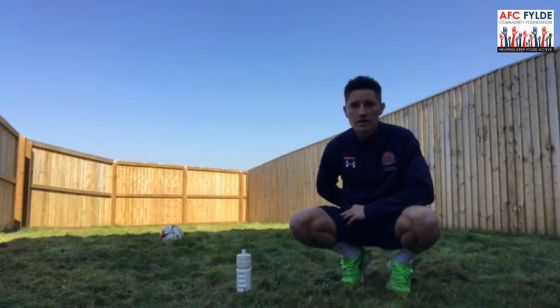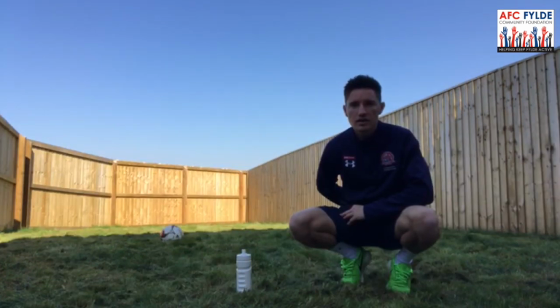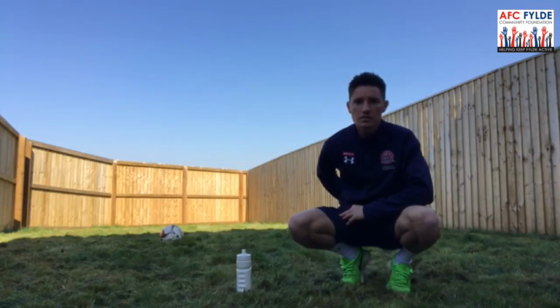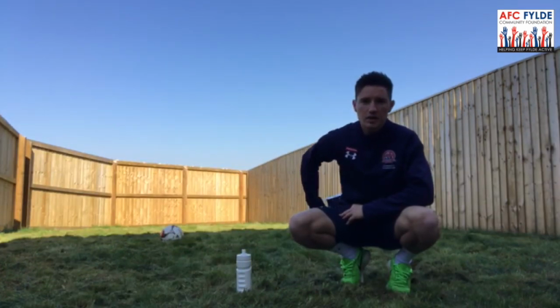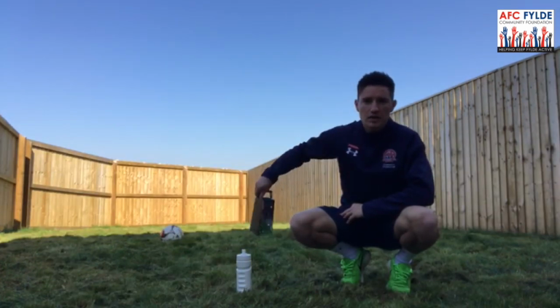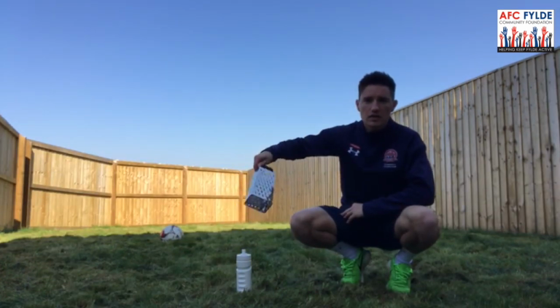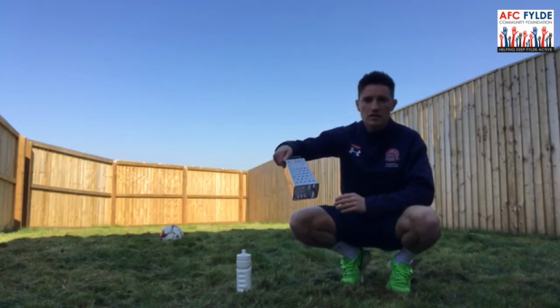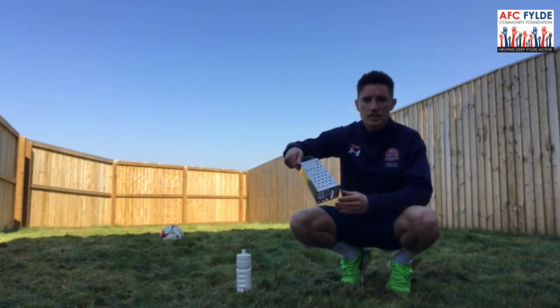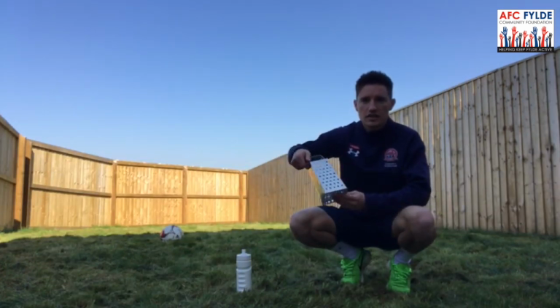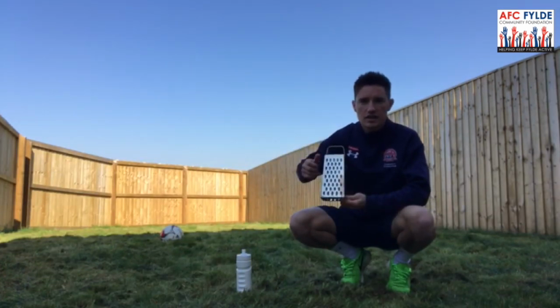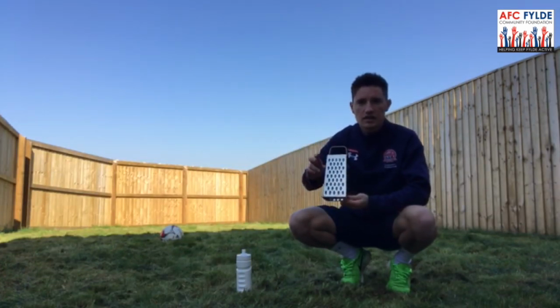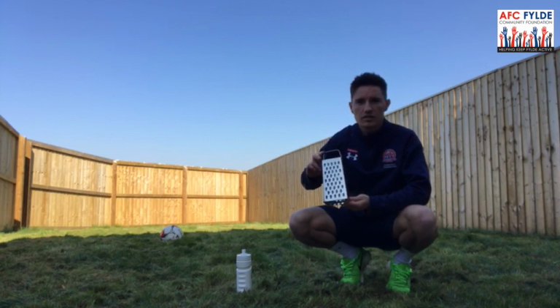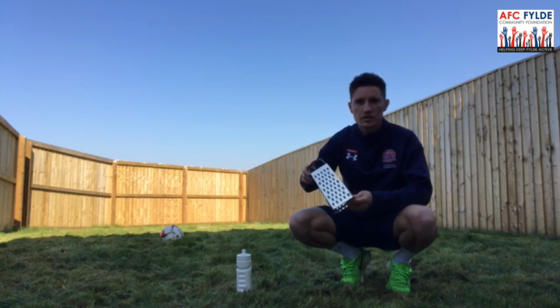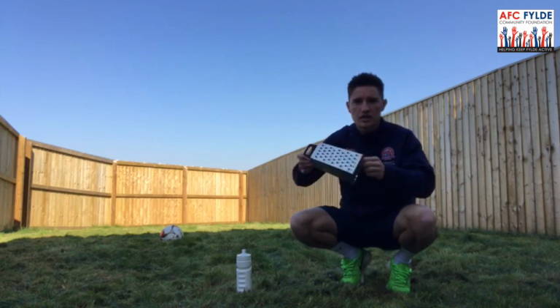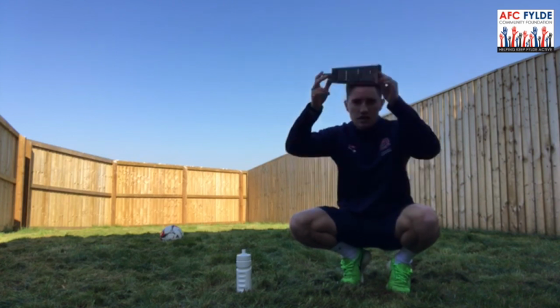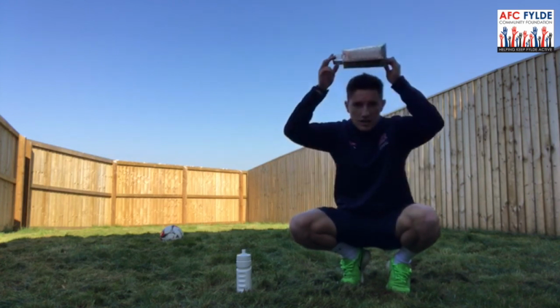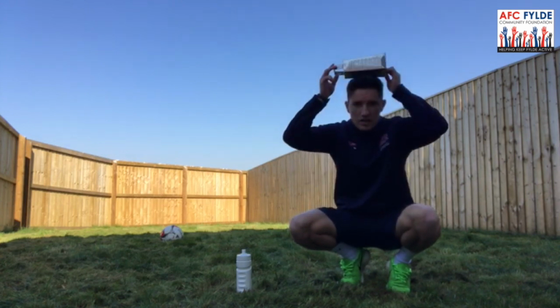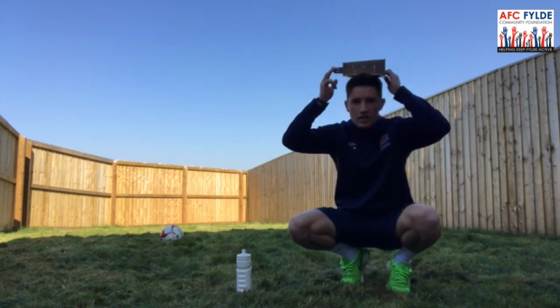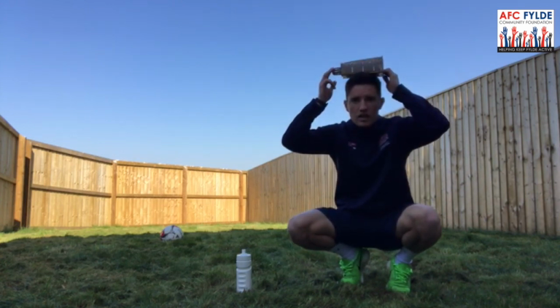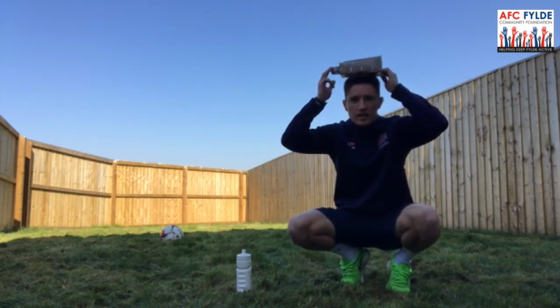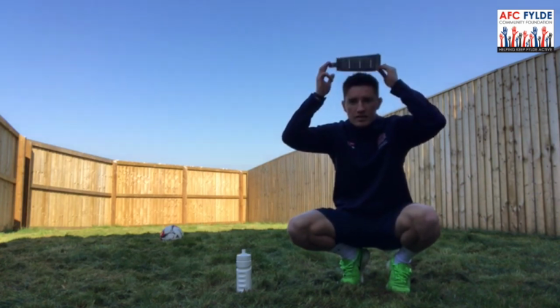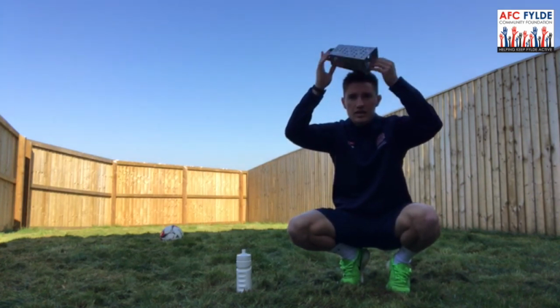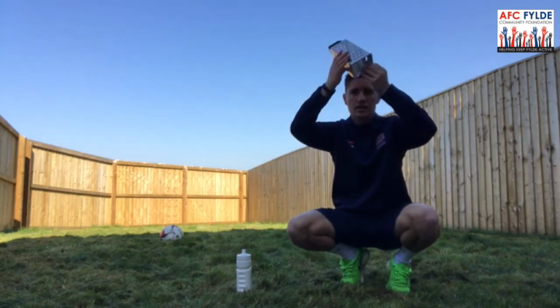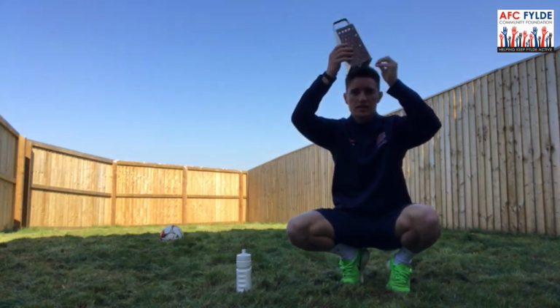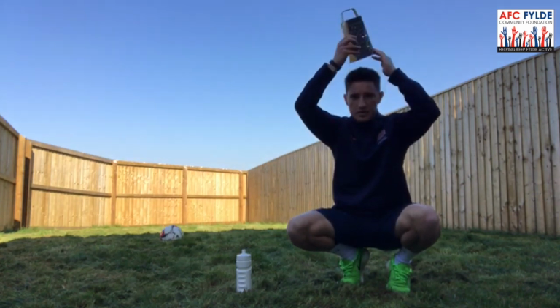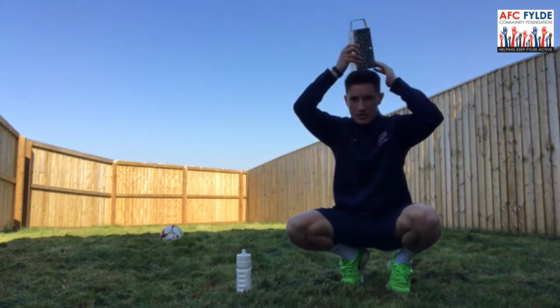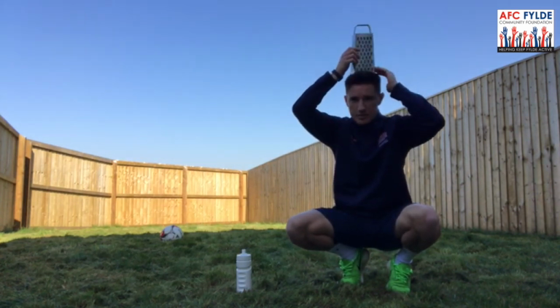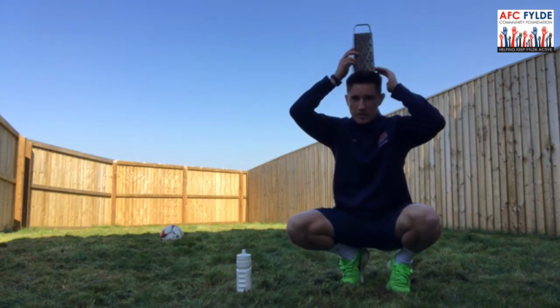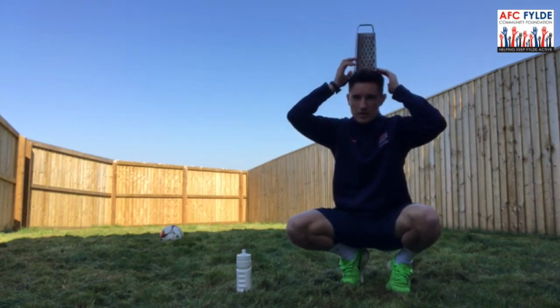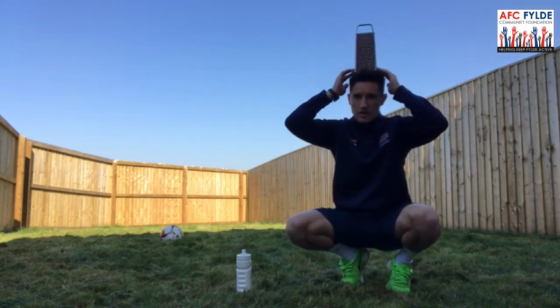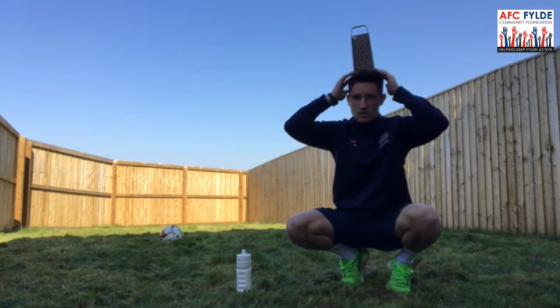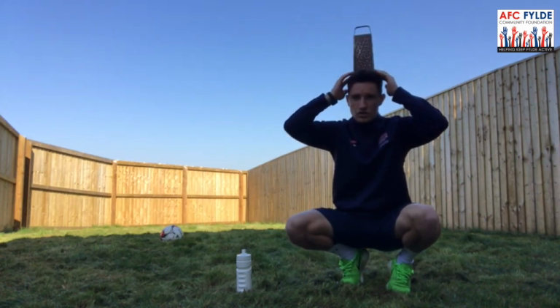Next up, cheese grater. We're going to try it fine side down and then we're going to attempt it upright.